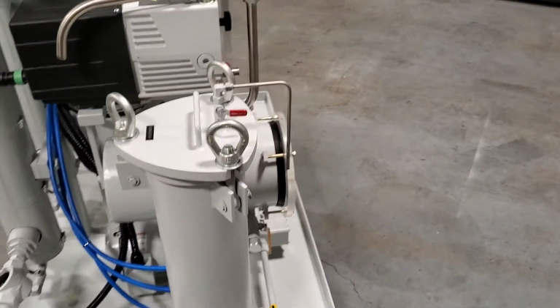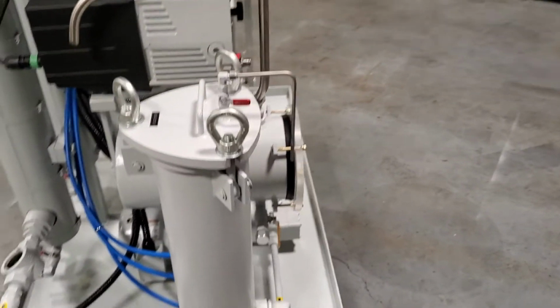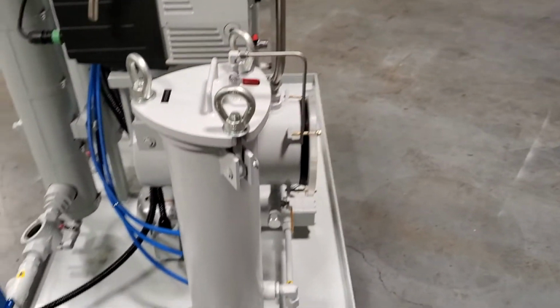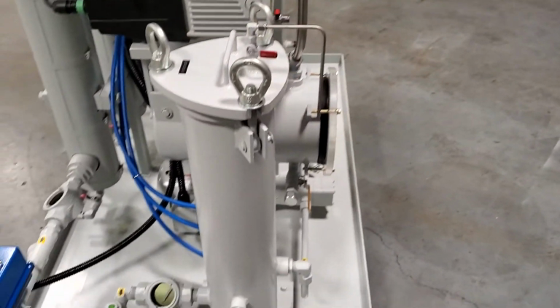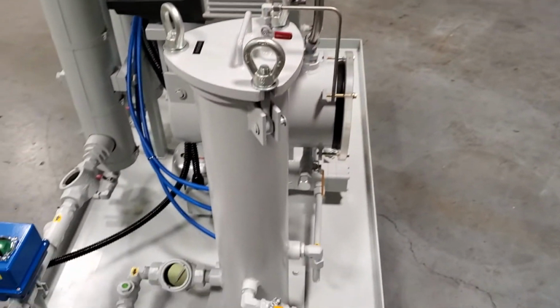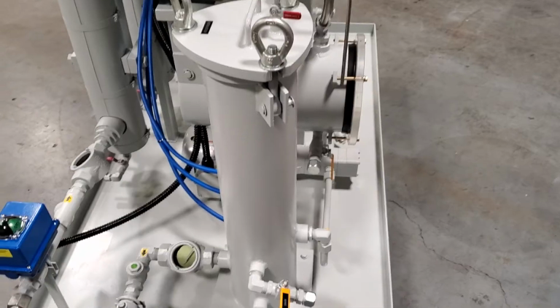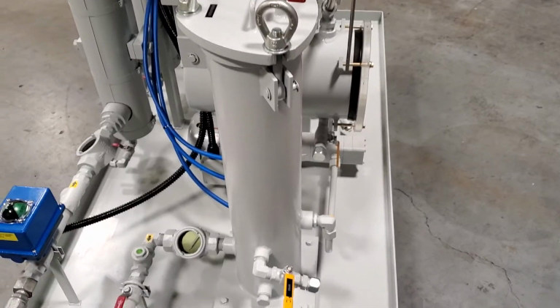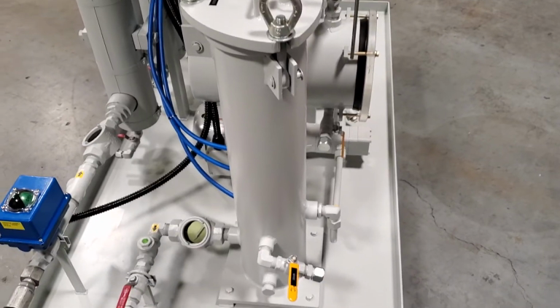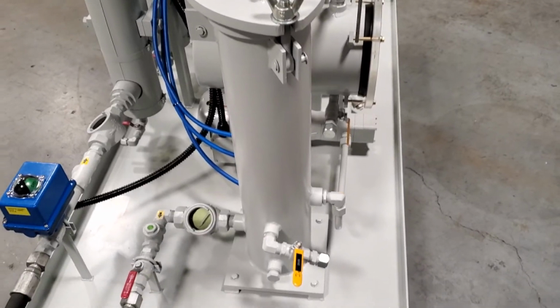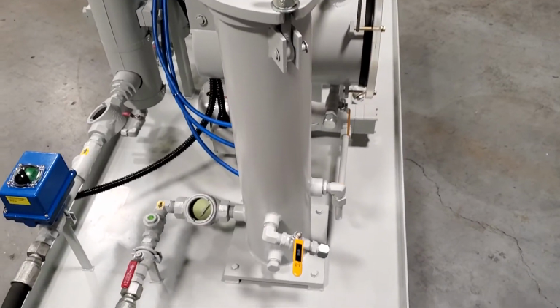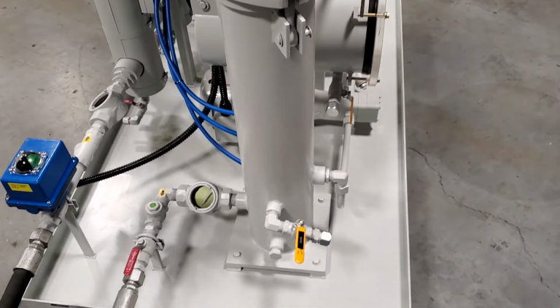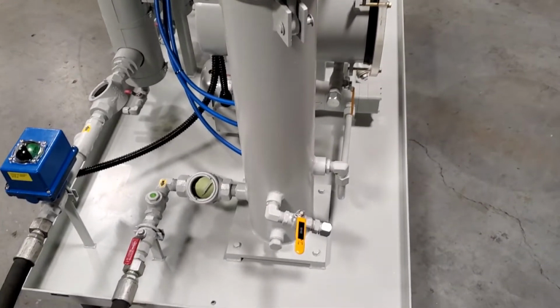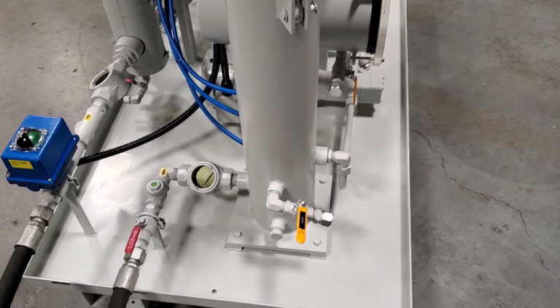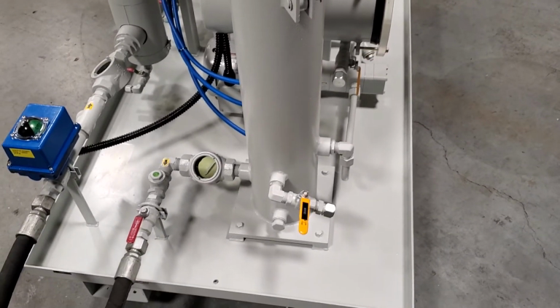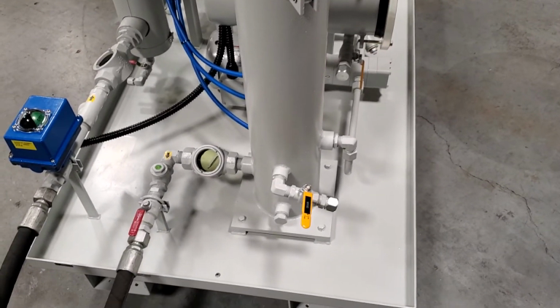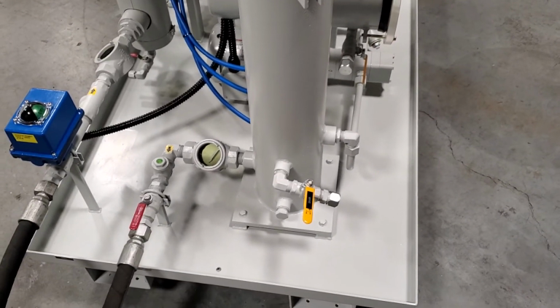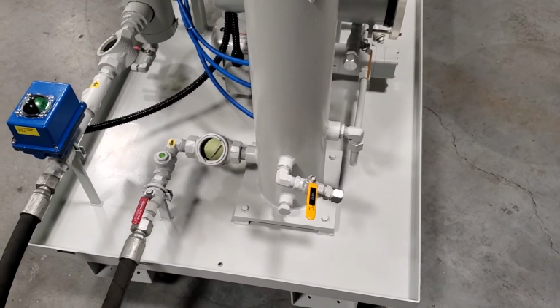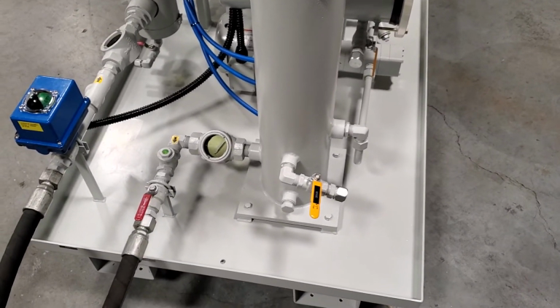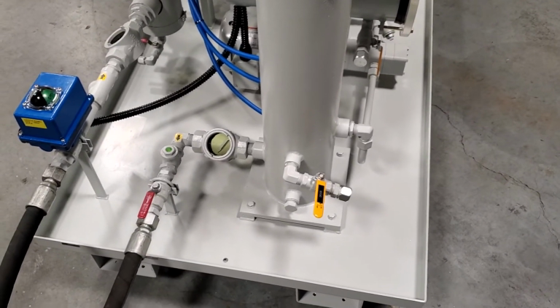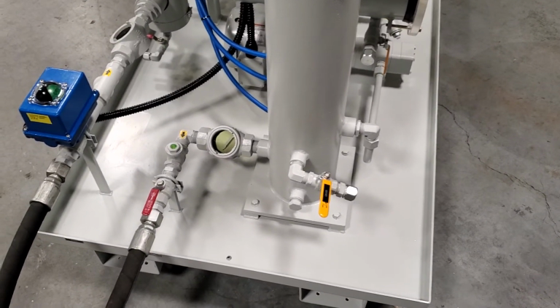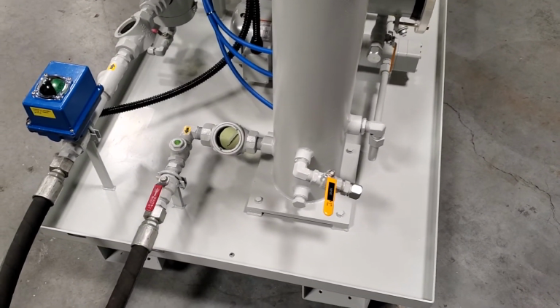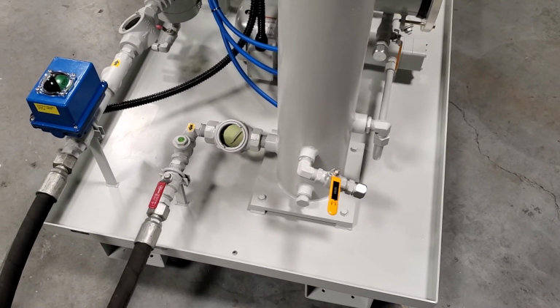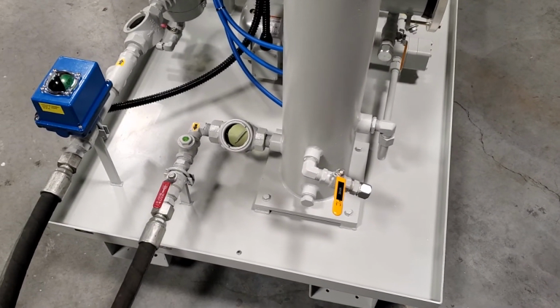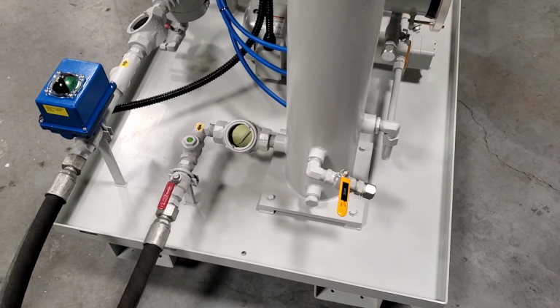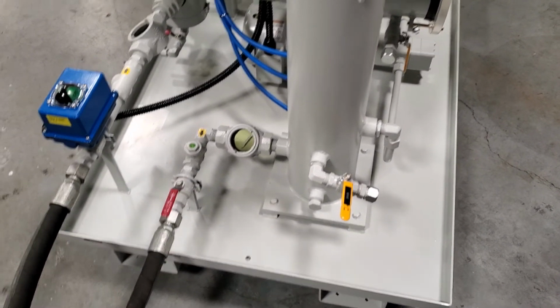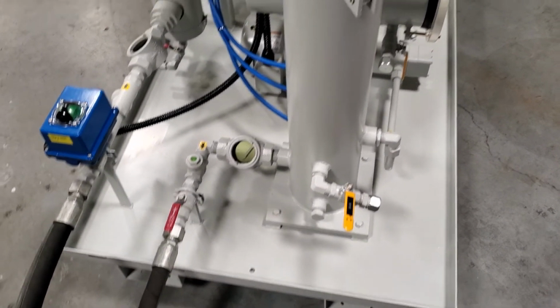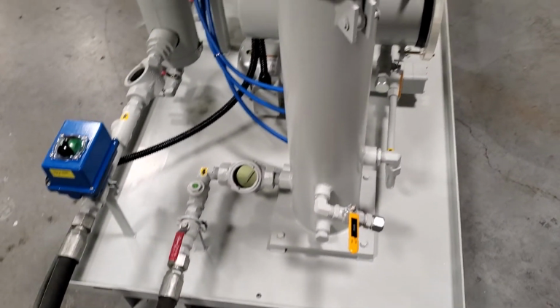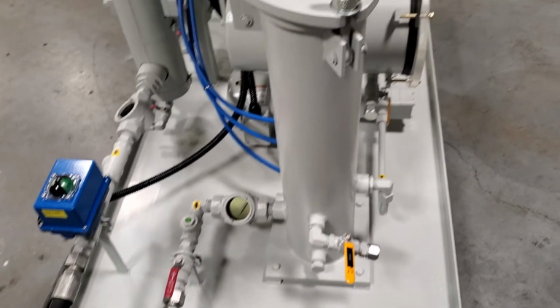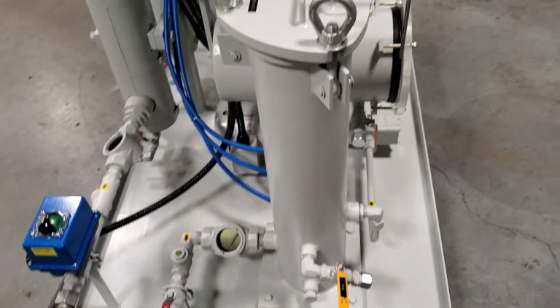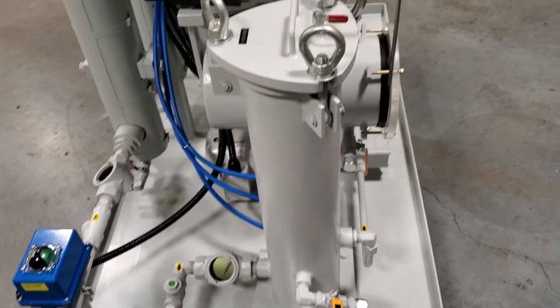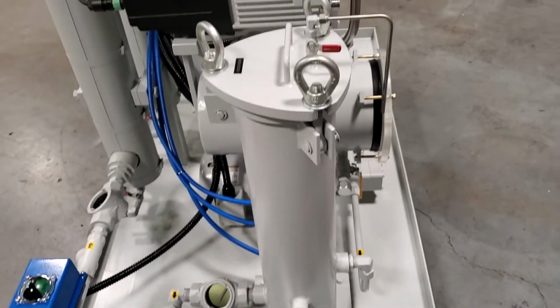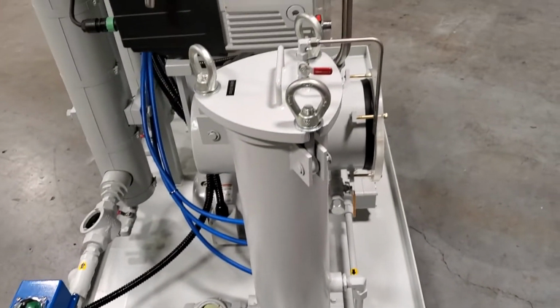Absolute rated filter, available in 1, 3, 6, and 12 microns.